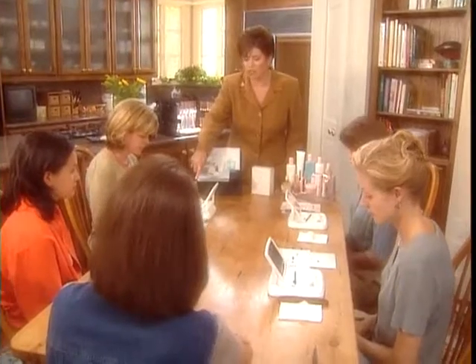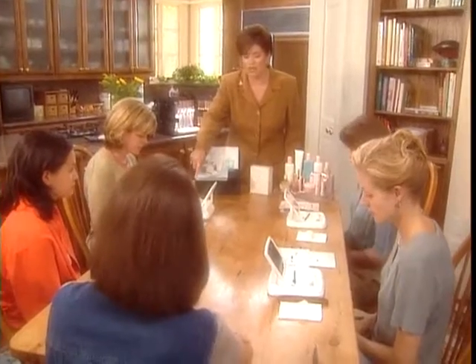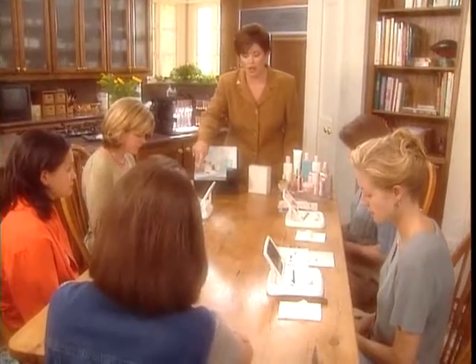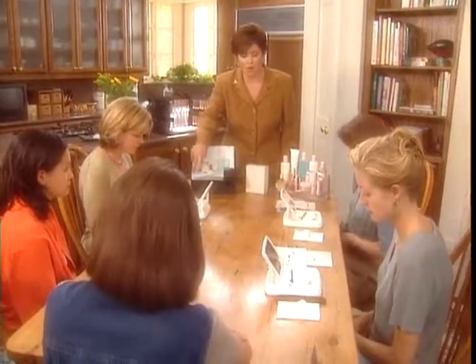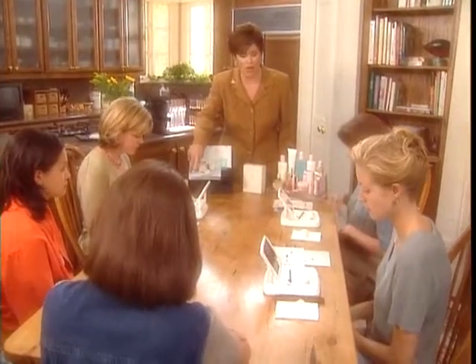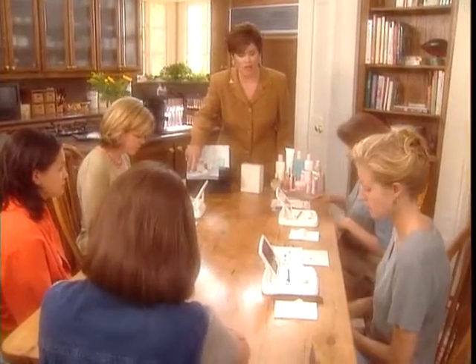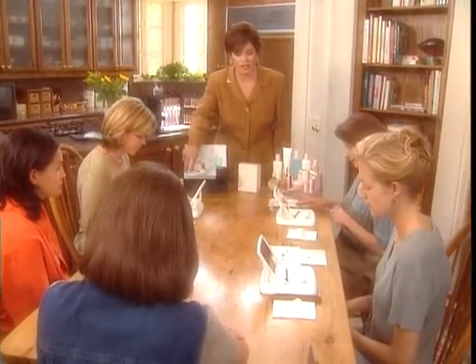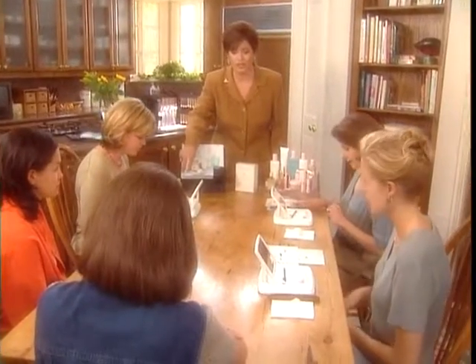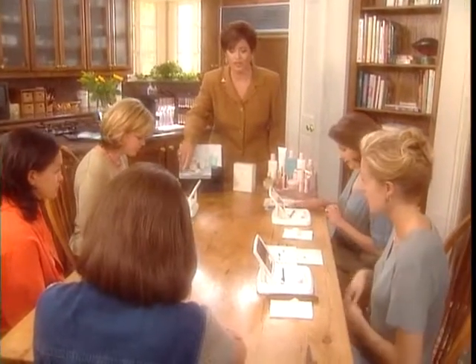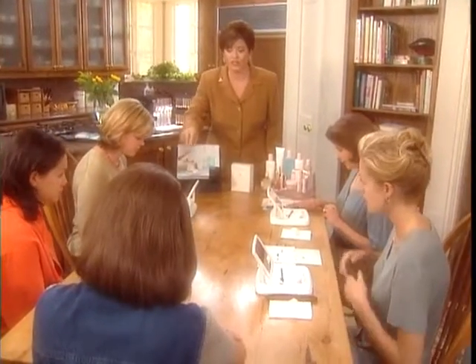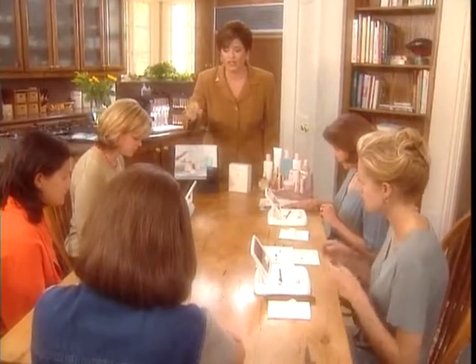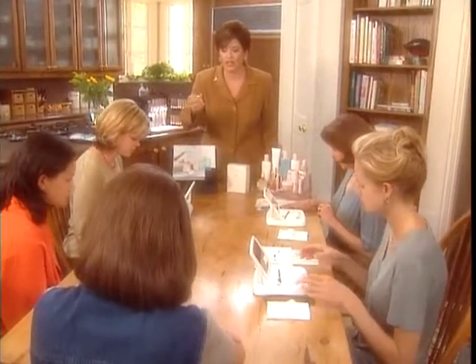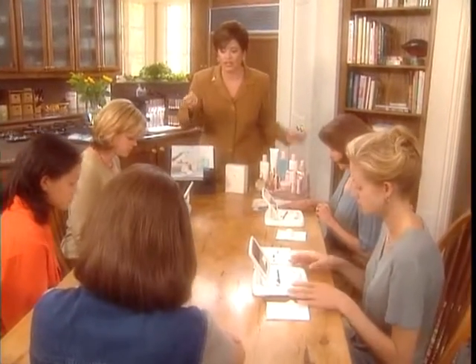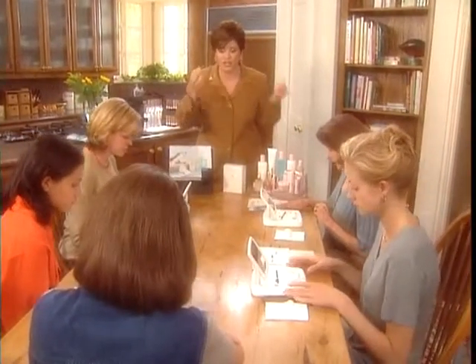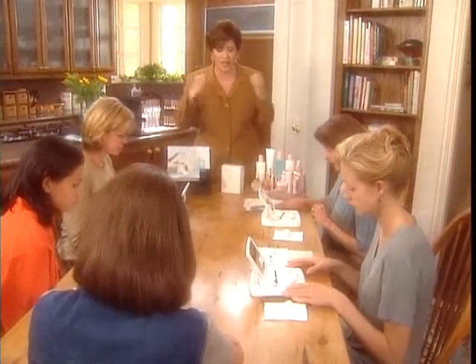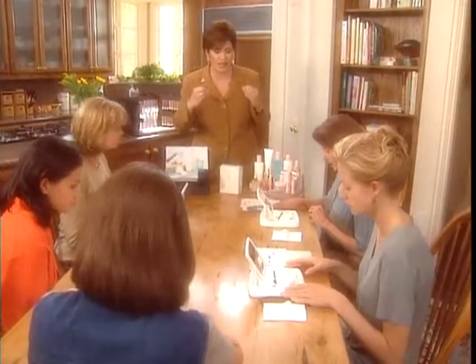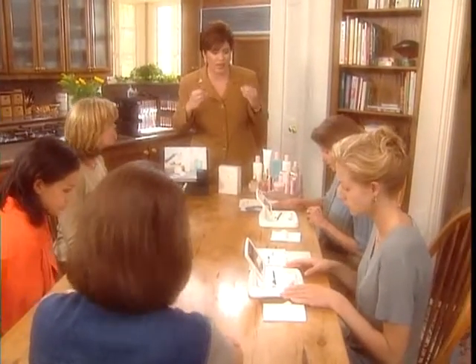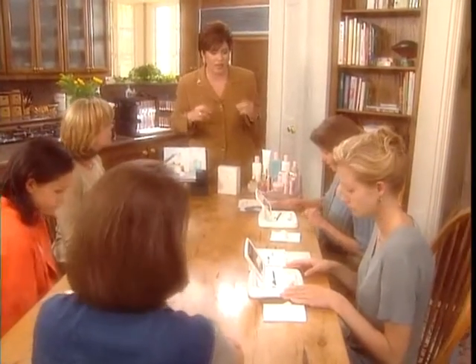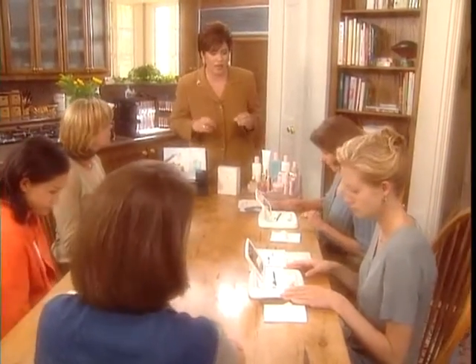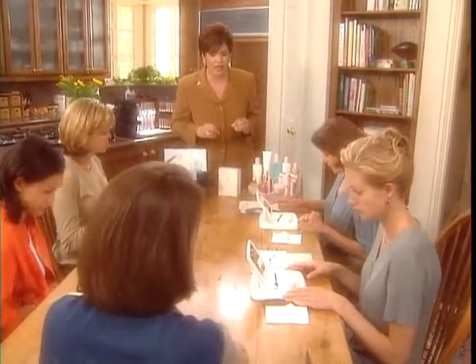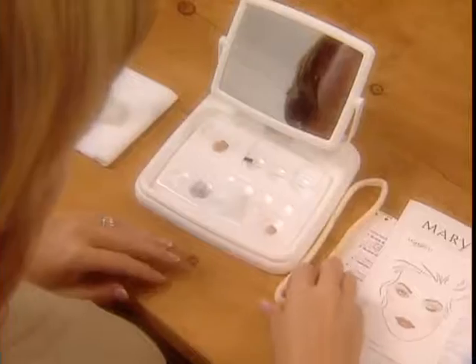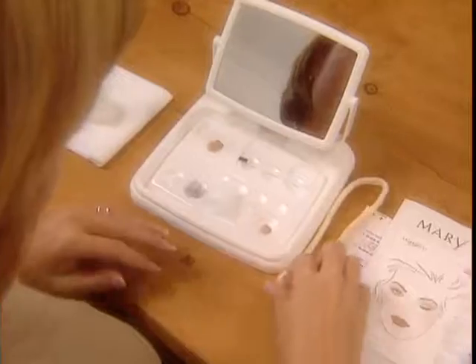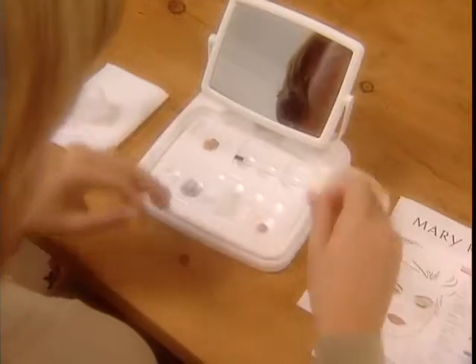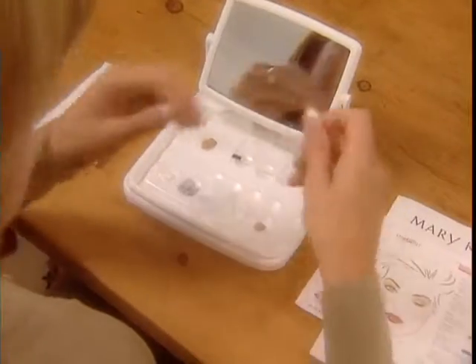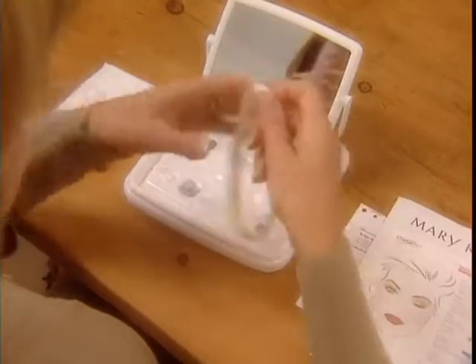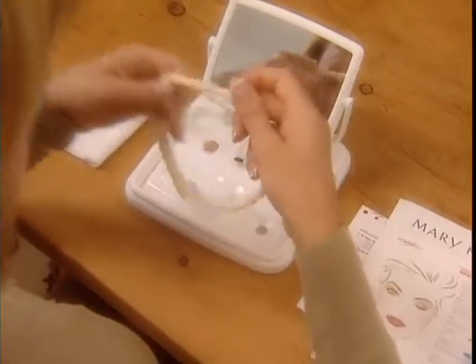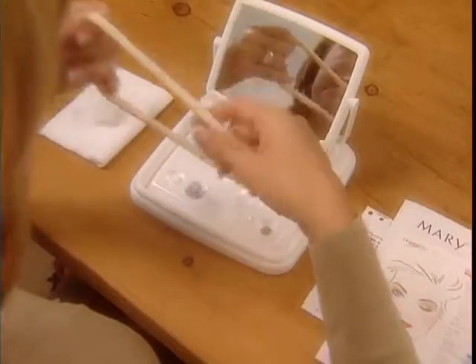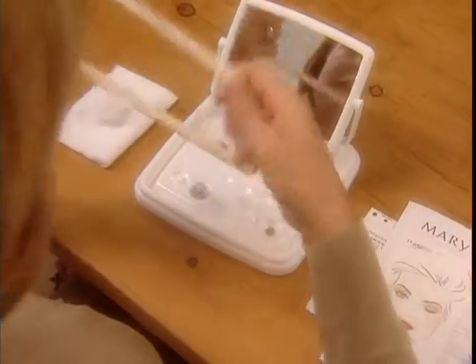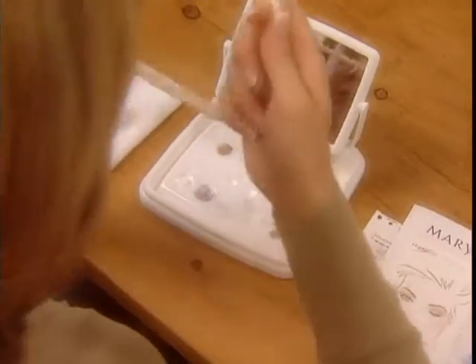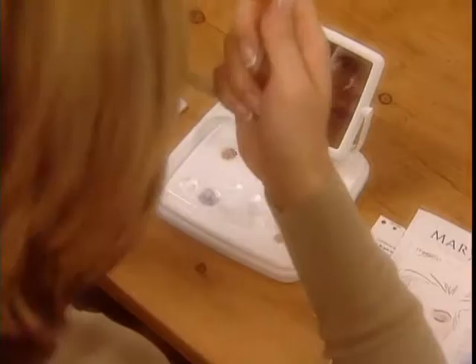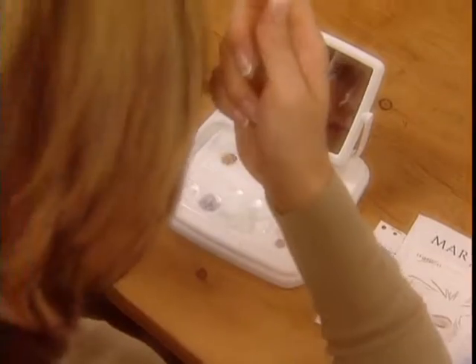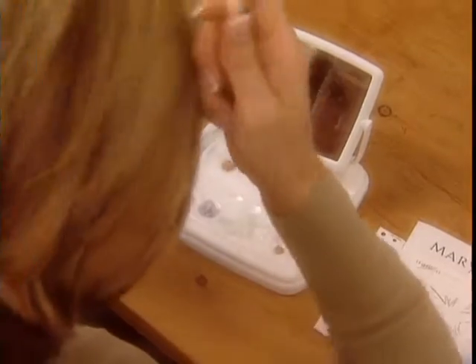Marked number one. So if you feel like you need a headband, go ahead and put that on now. That would be great. Okay.